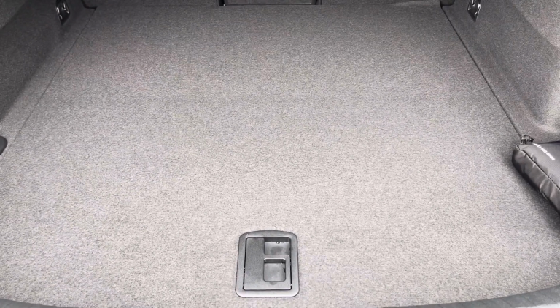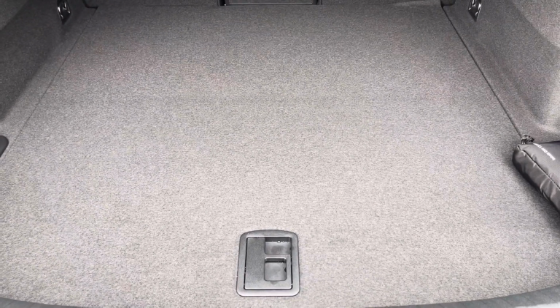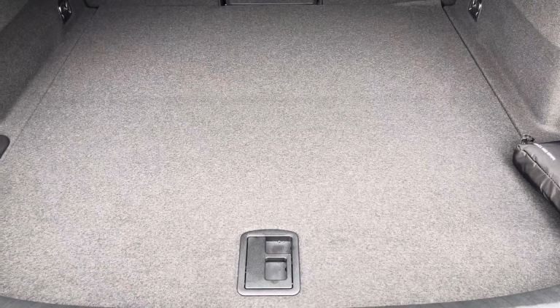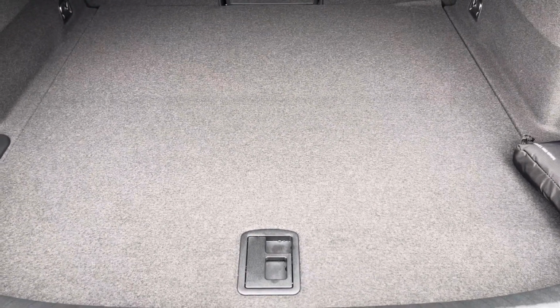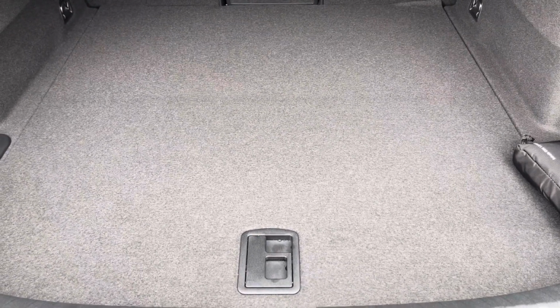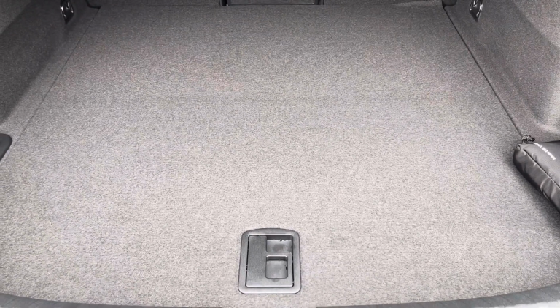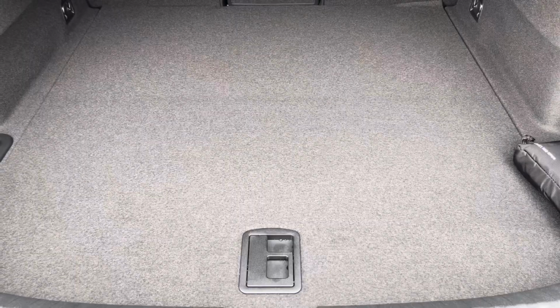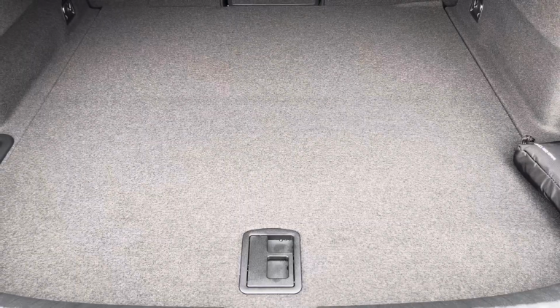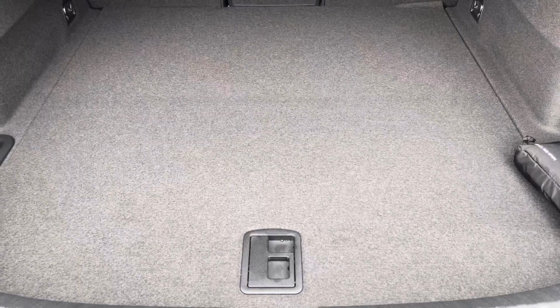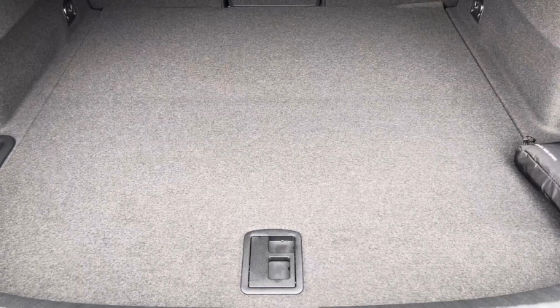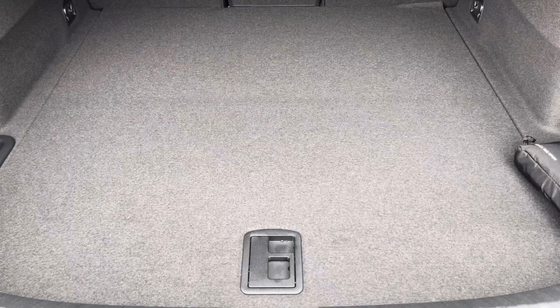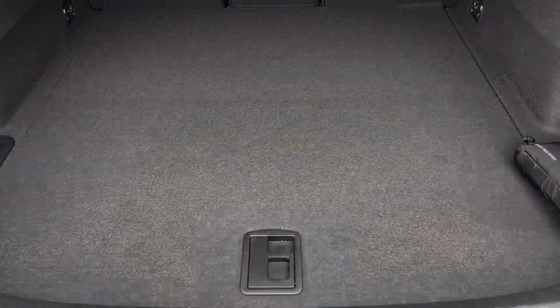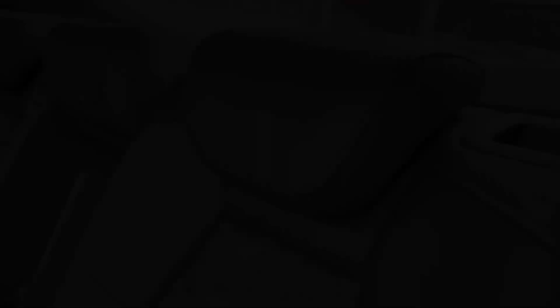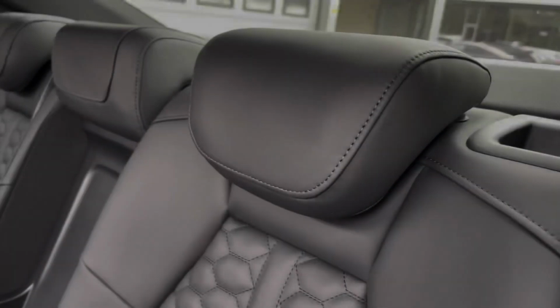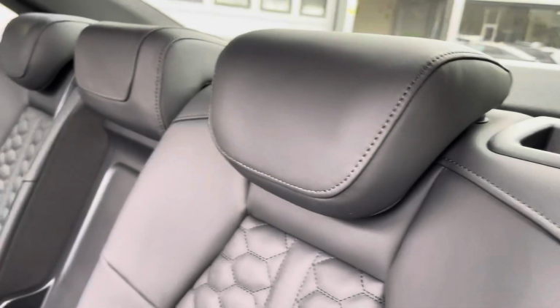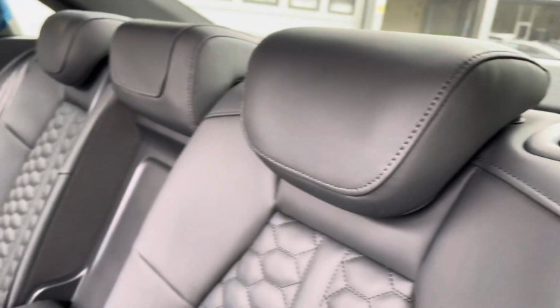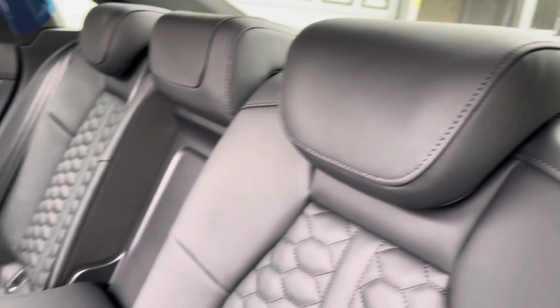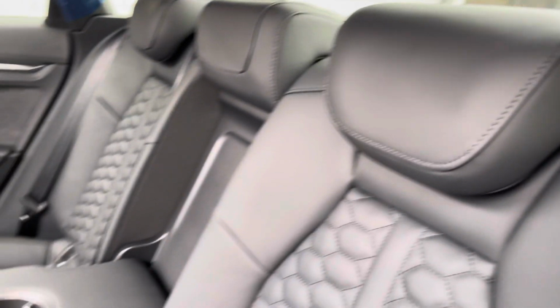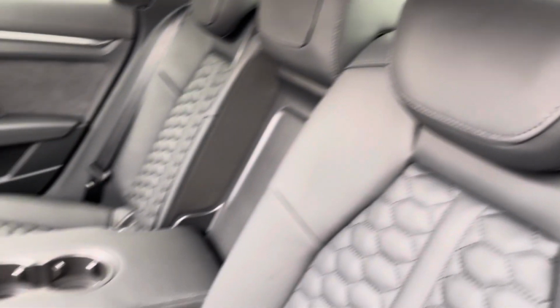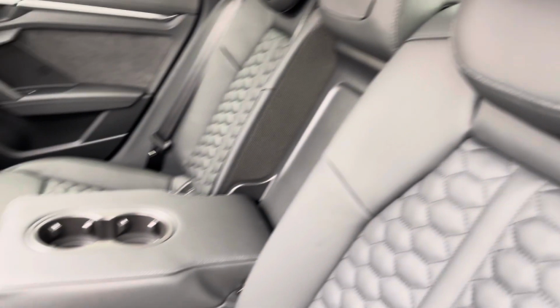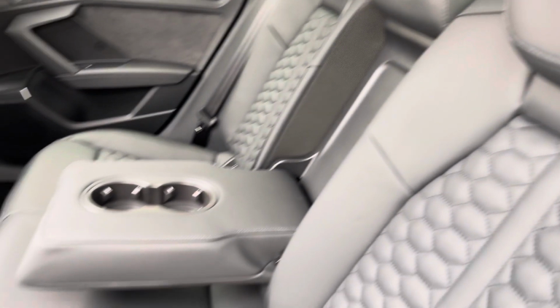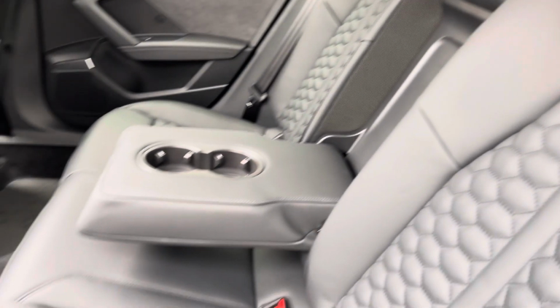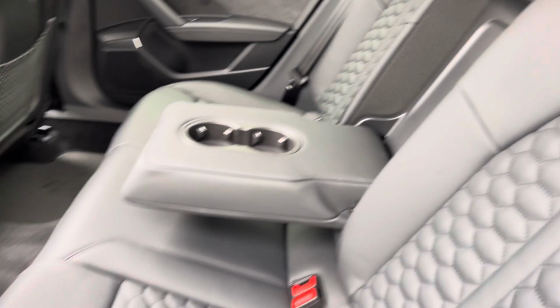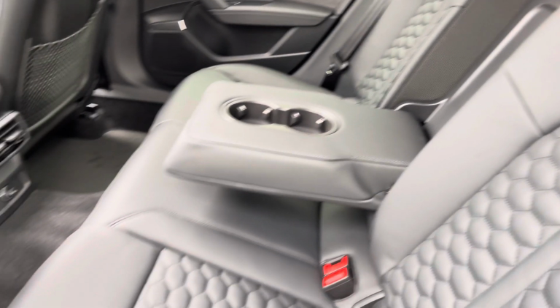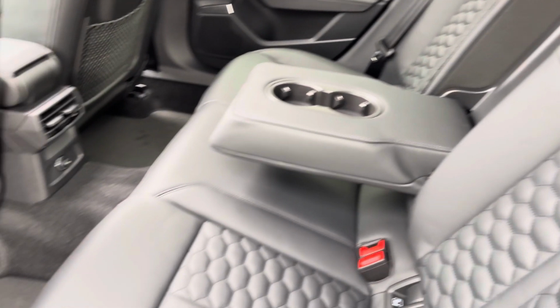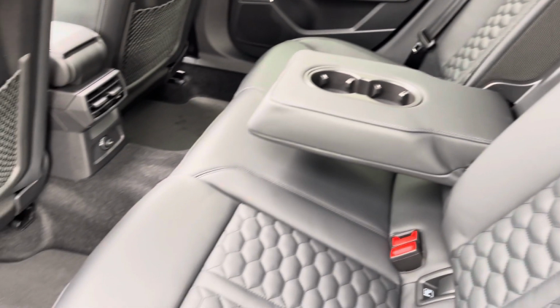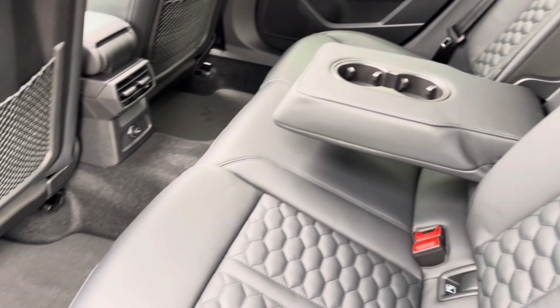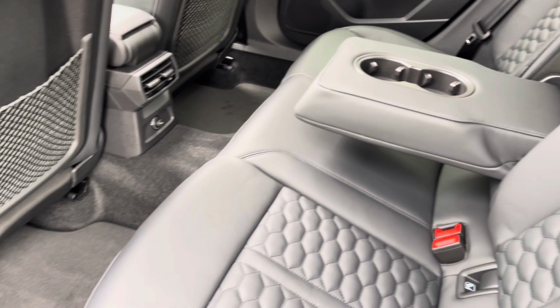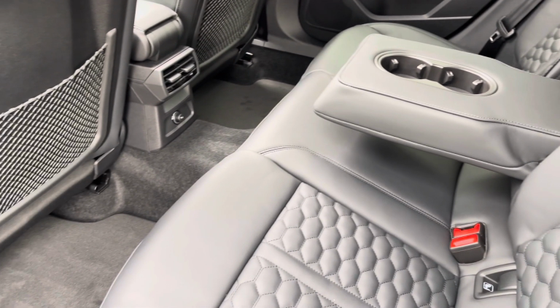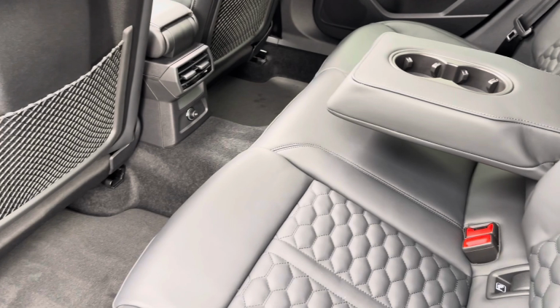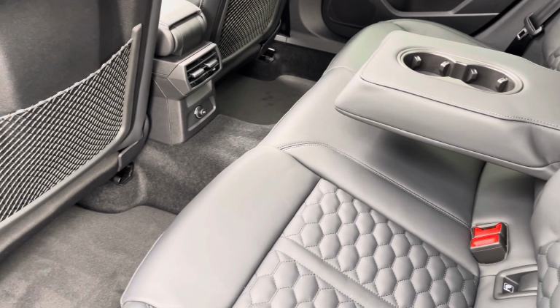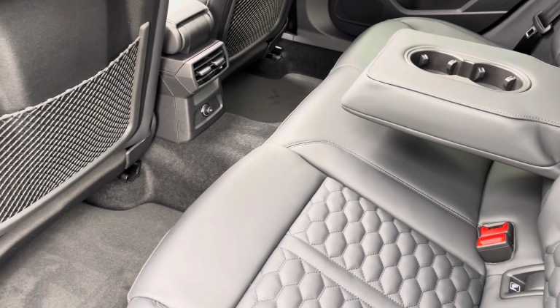Moving into the rear interior now, here we can see we can fit up to 3 passengers, with 2 ISOFIX points and a drop-down armrest also.